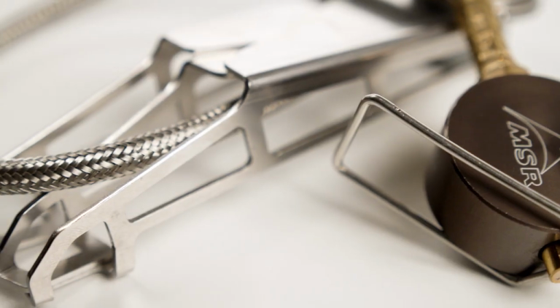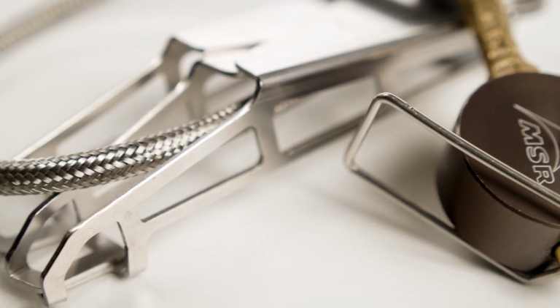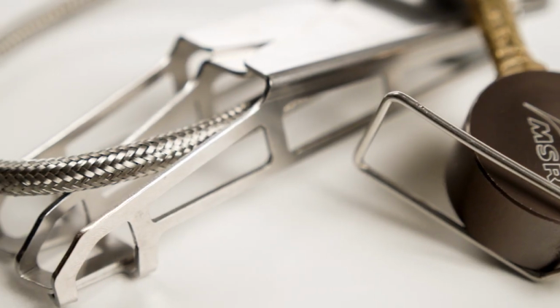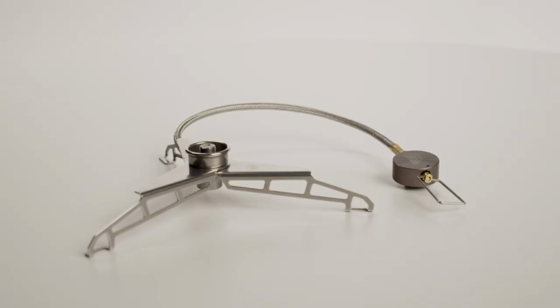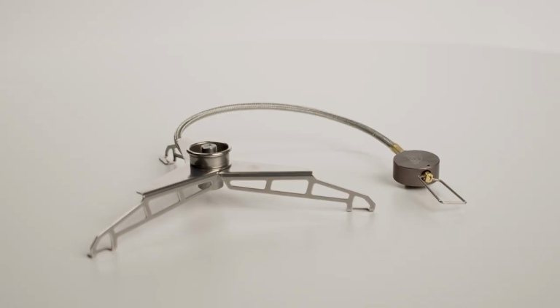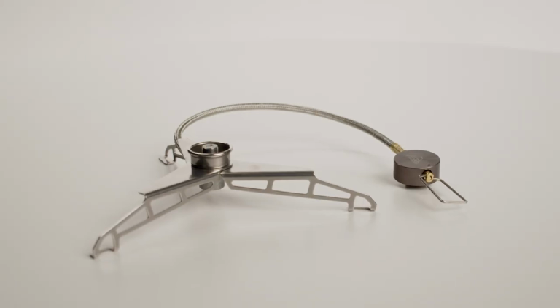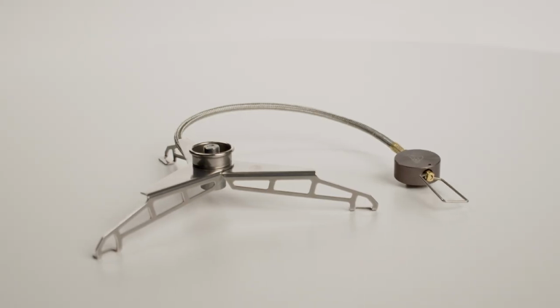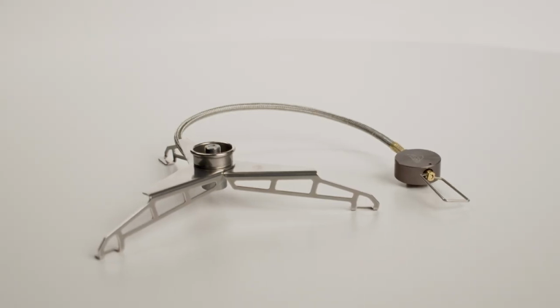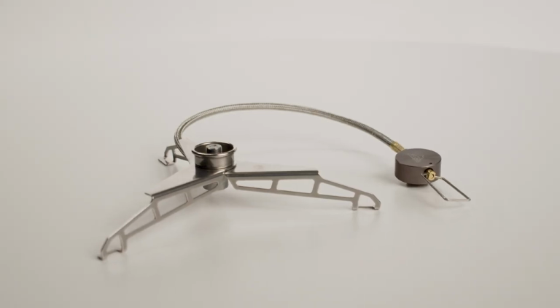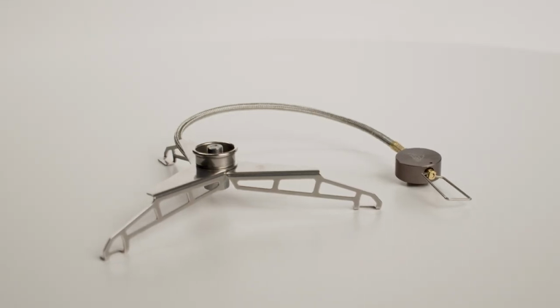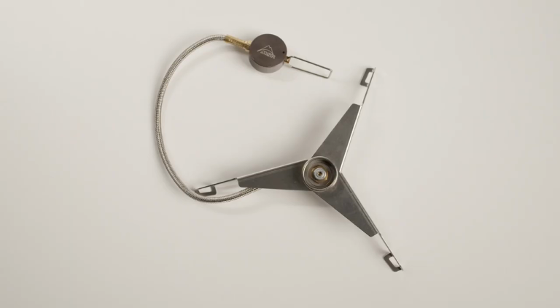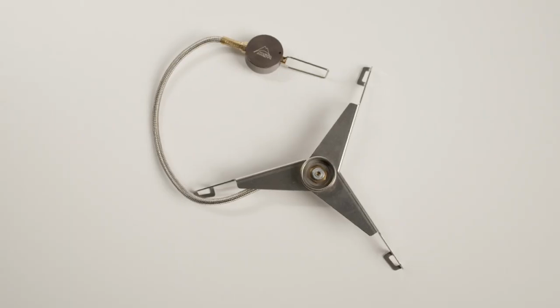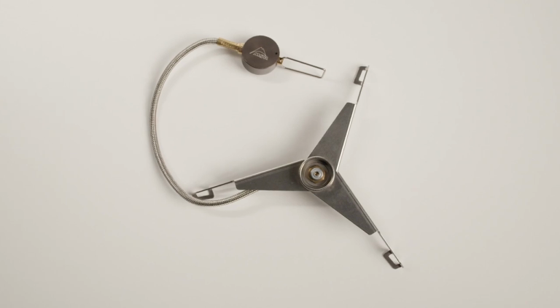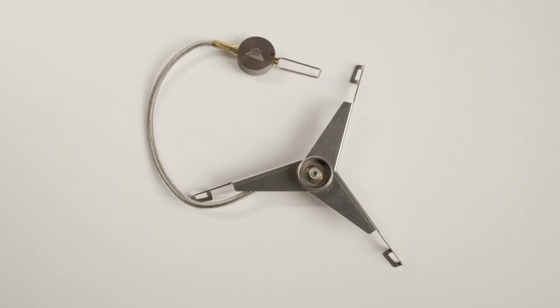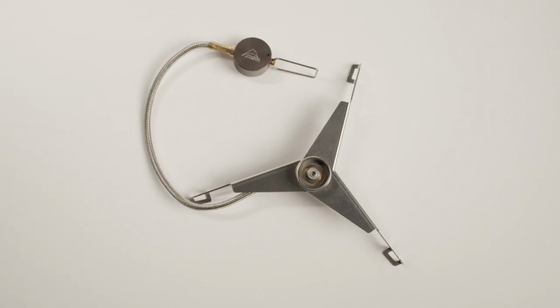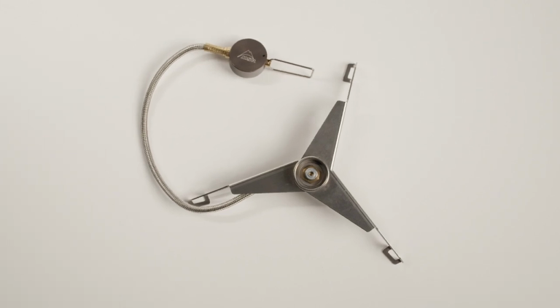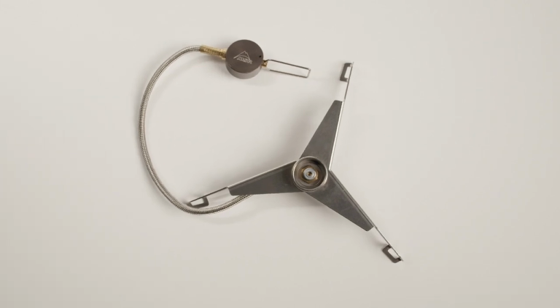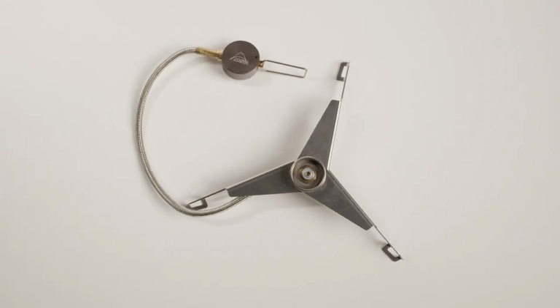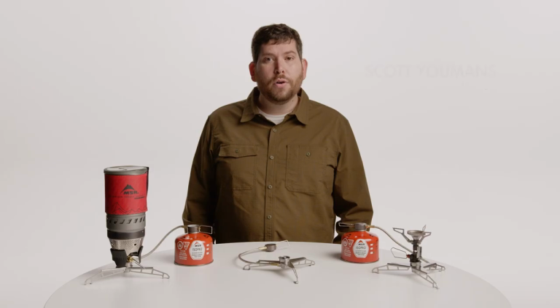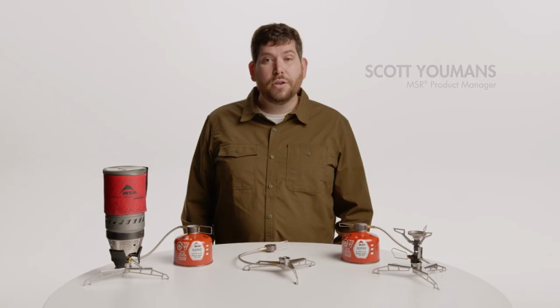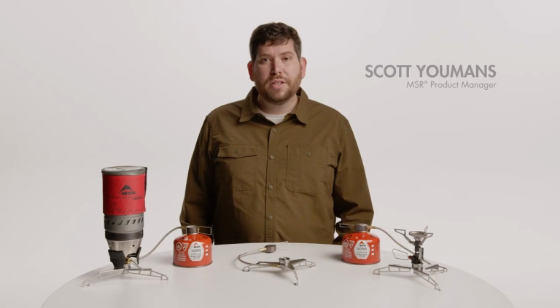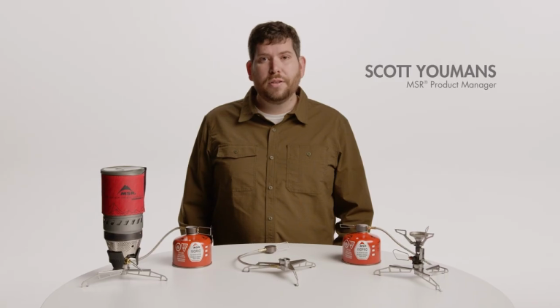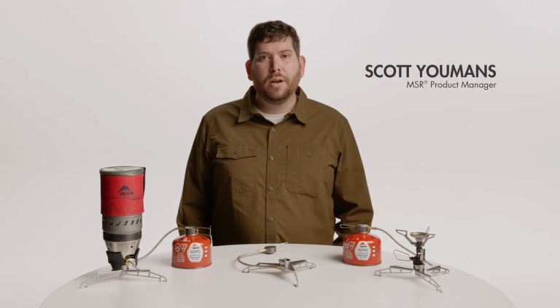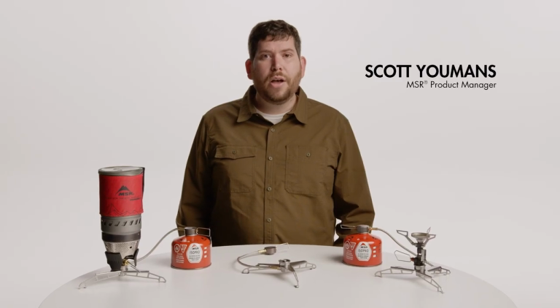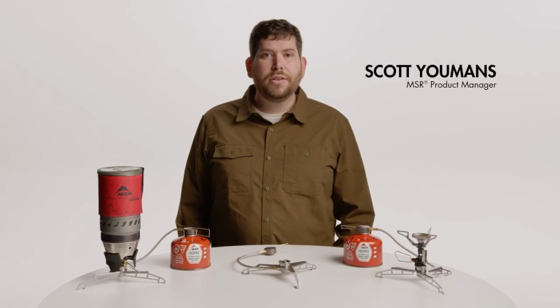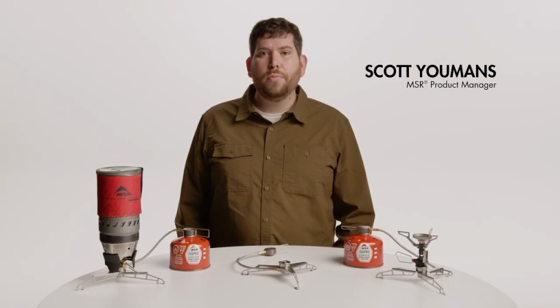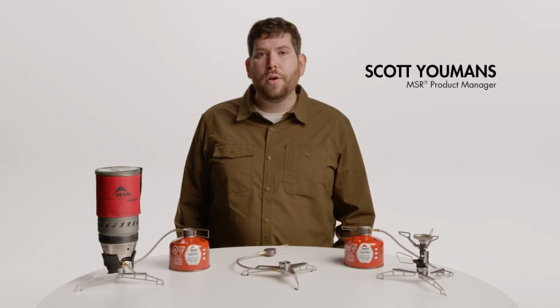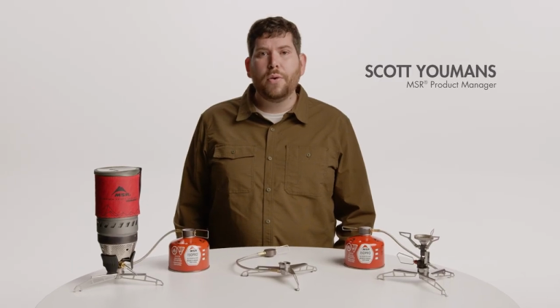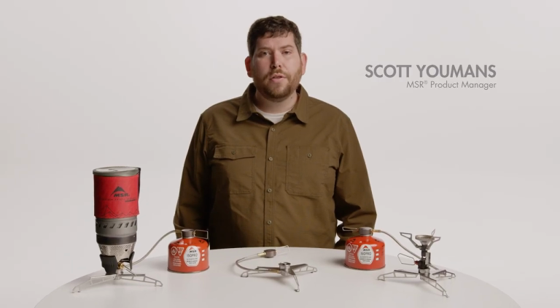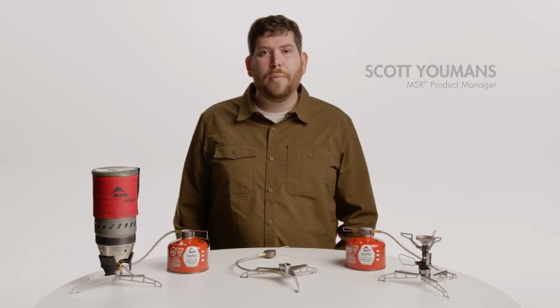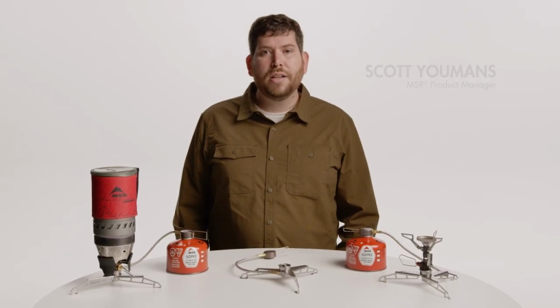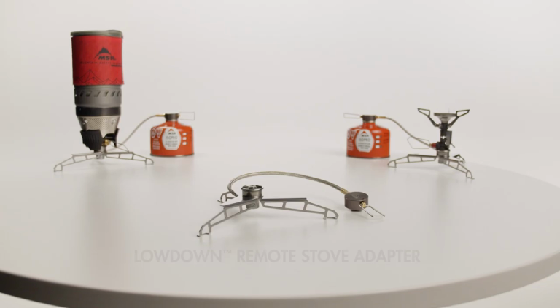Introducing the Lowdown Remote Stove Adapter. It's an upgrade for your canister stove or stove system, allowing it to do more than you ever thought possible.